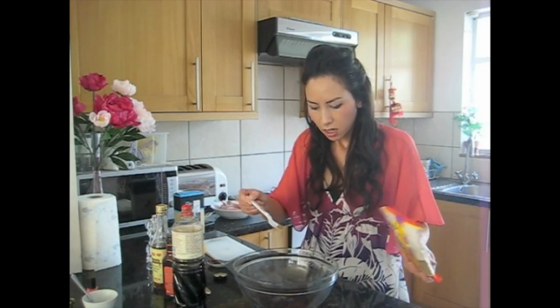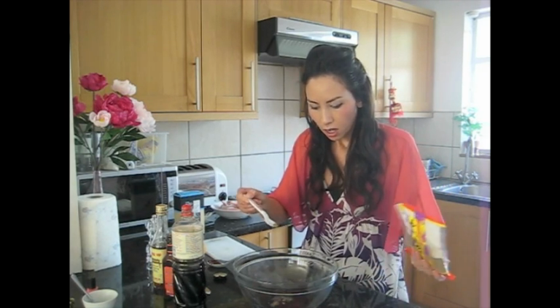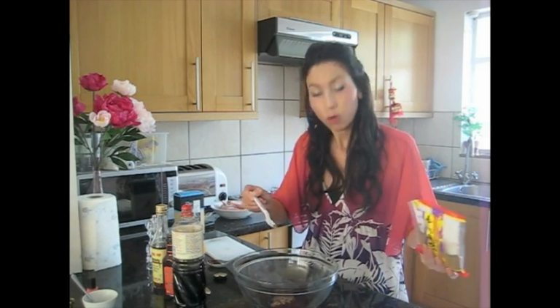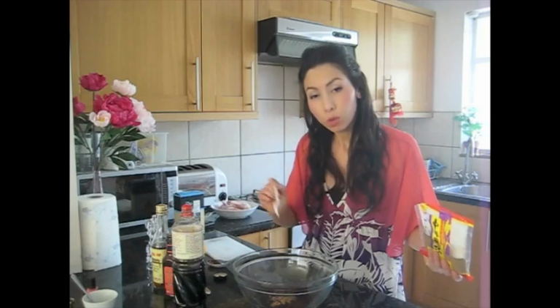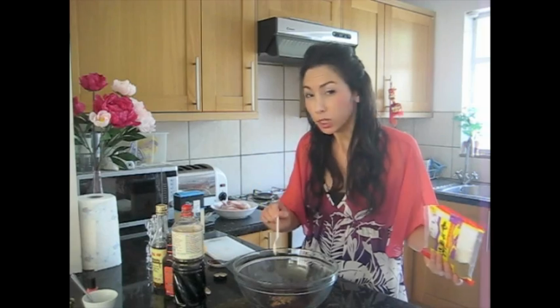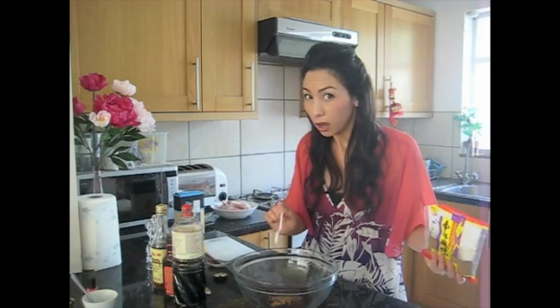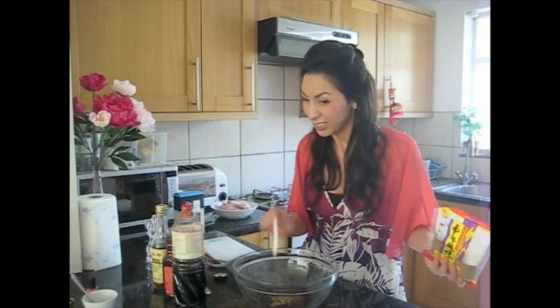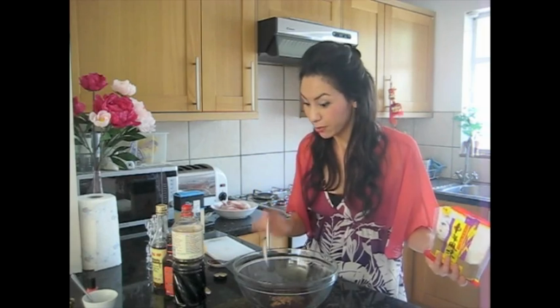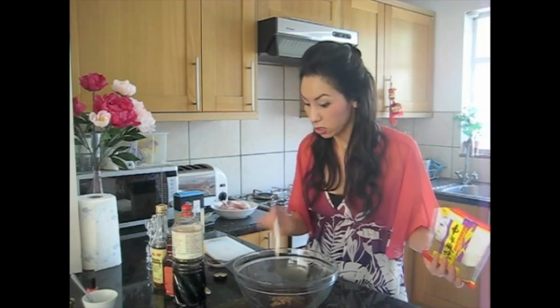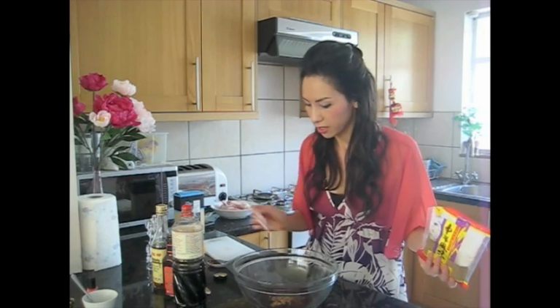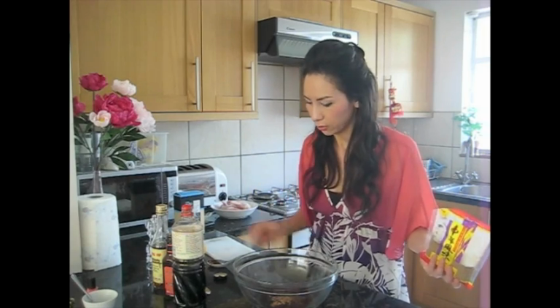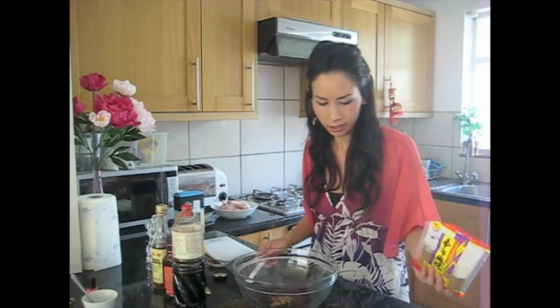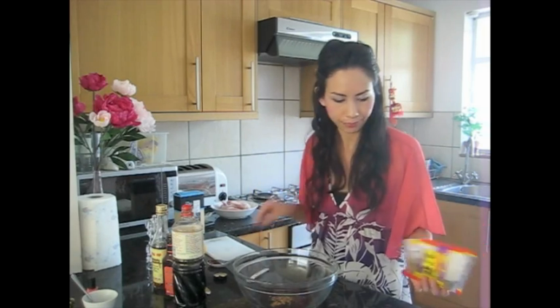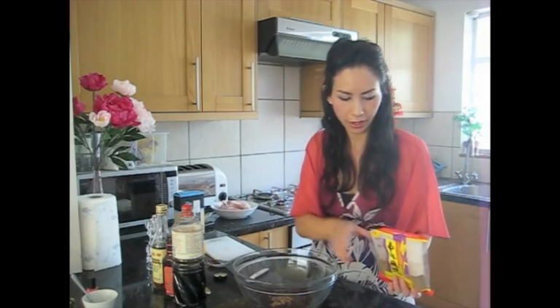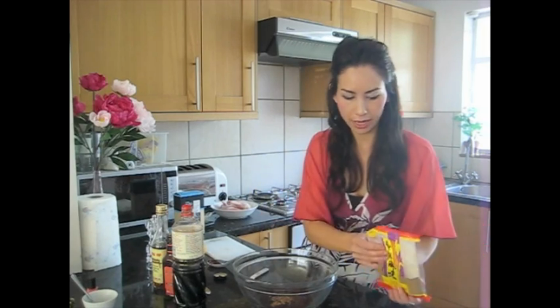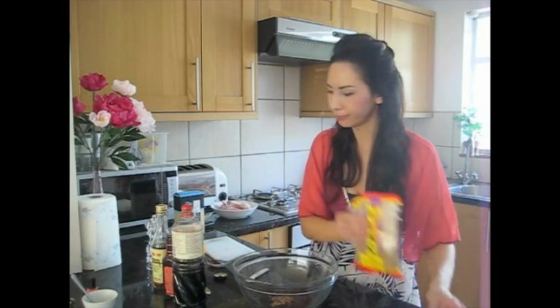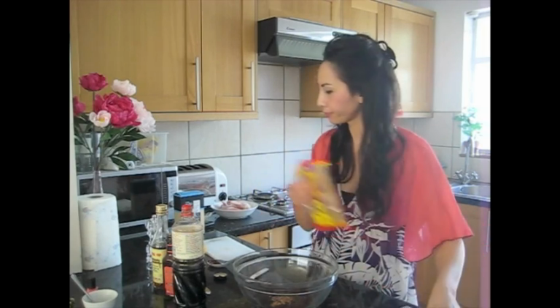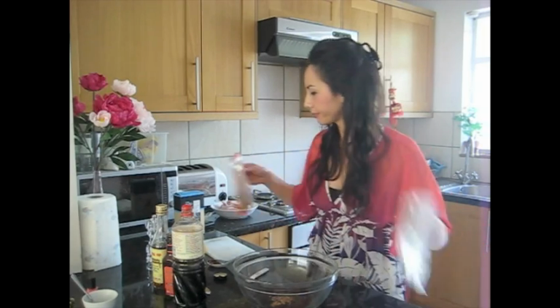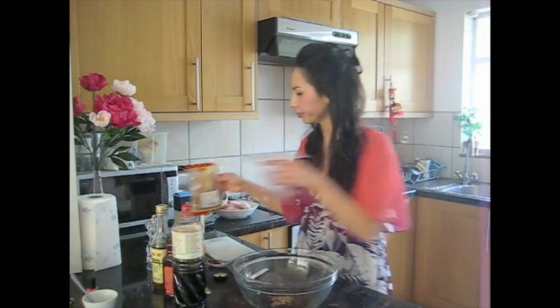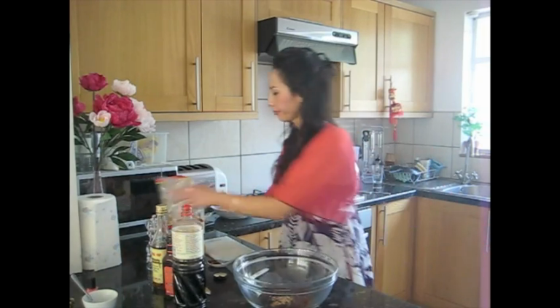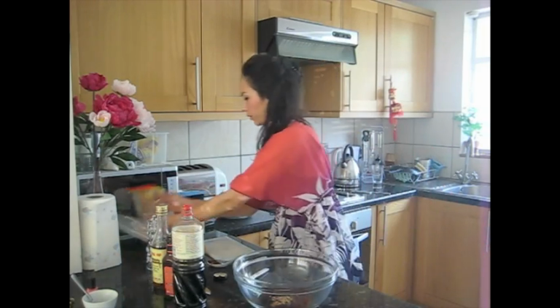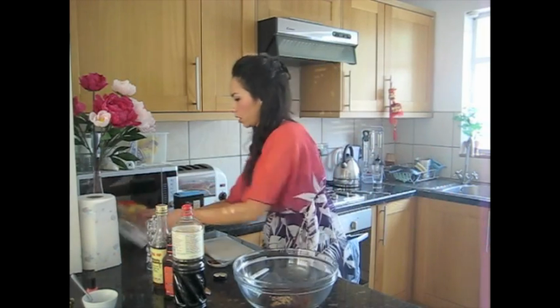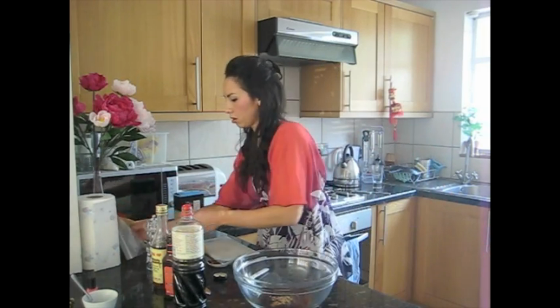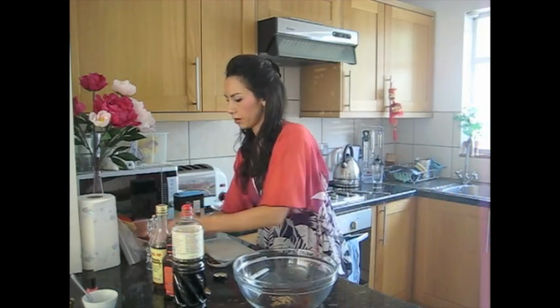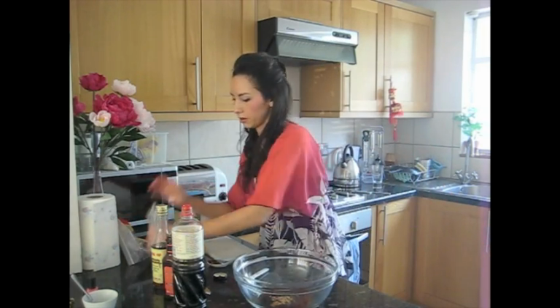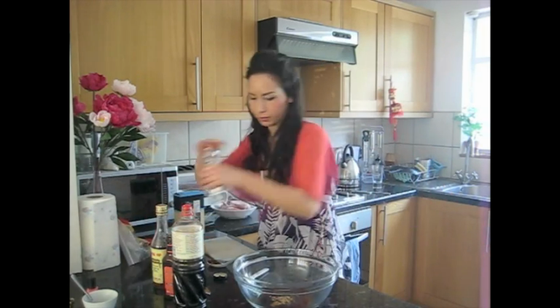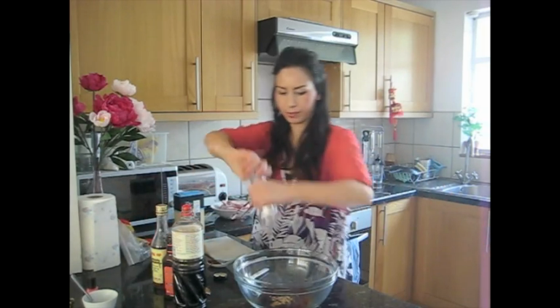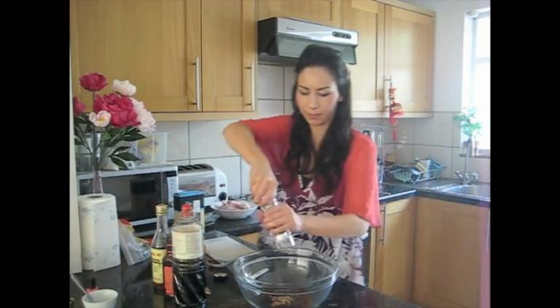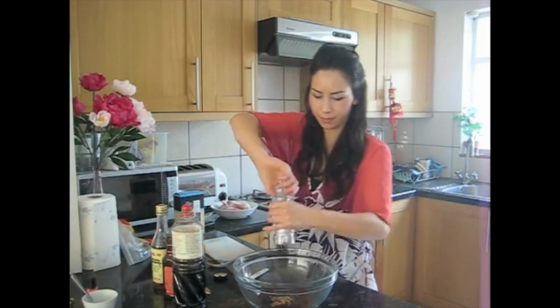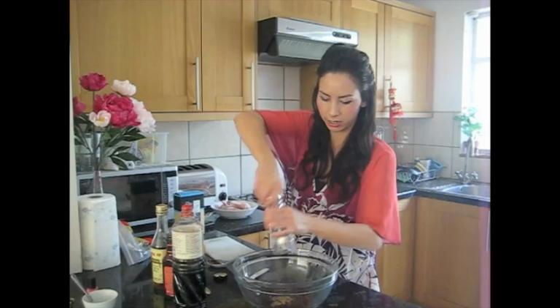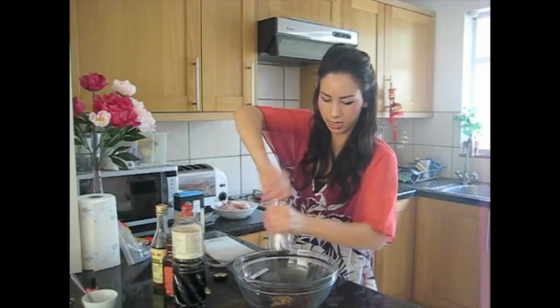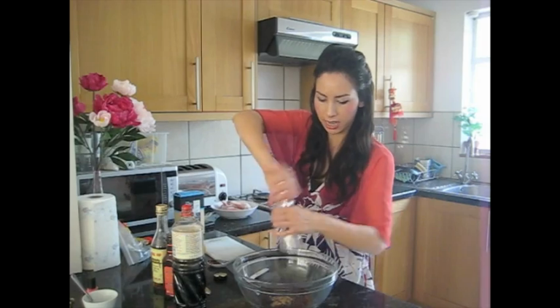Just about a quarter of a teaspoon of five spice going in. I'm also going to put some black pepper in there.